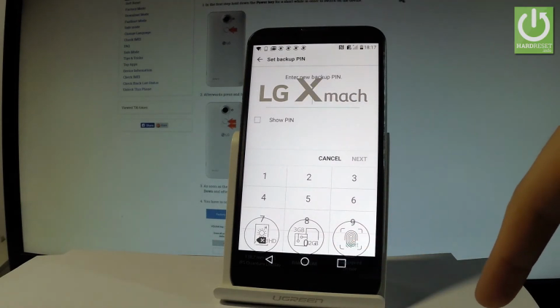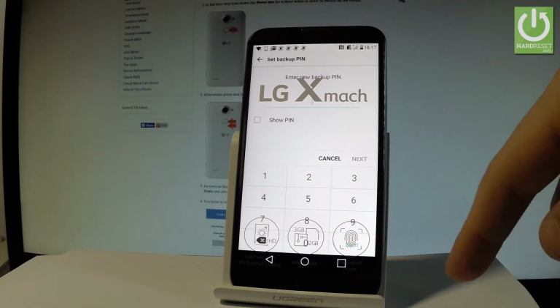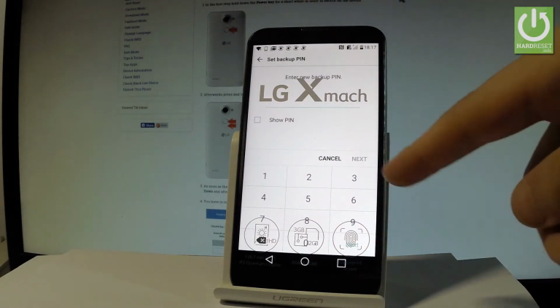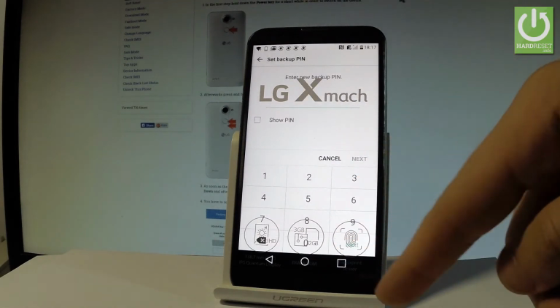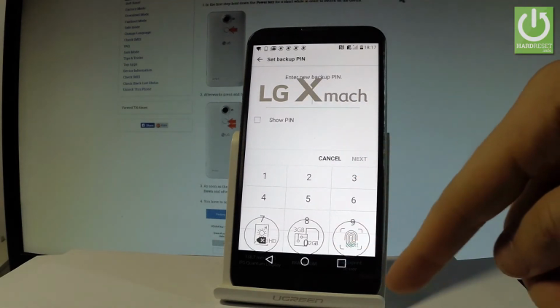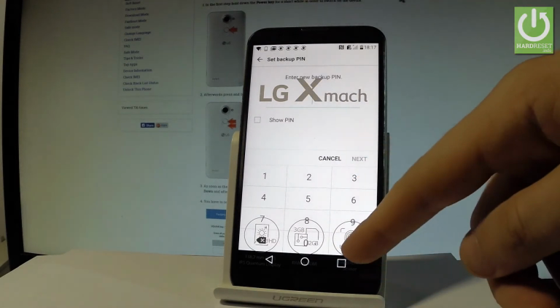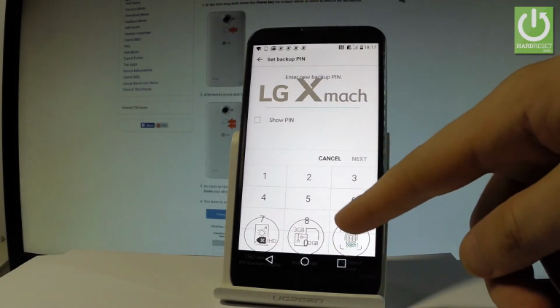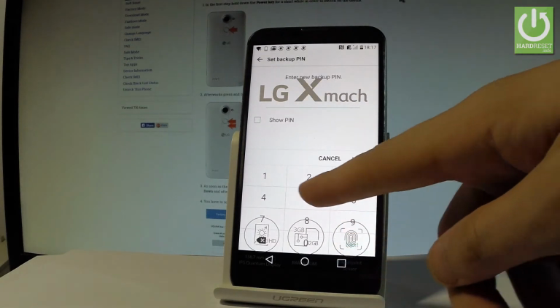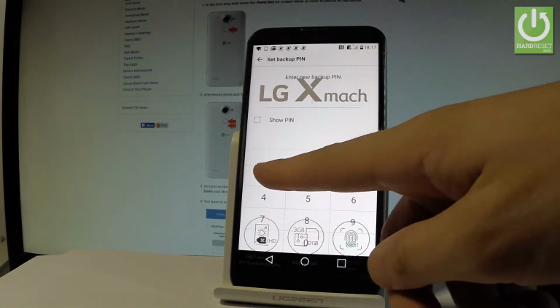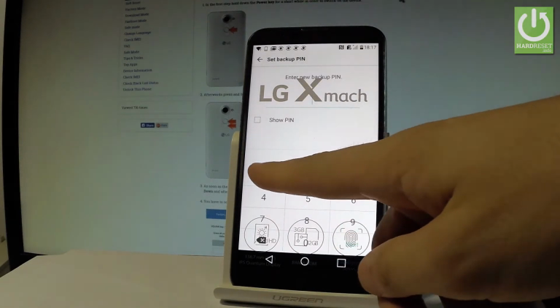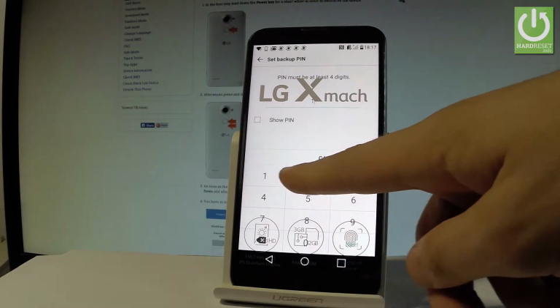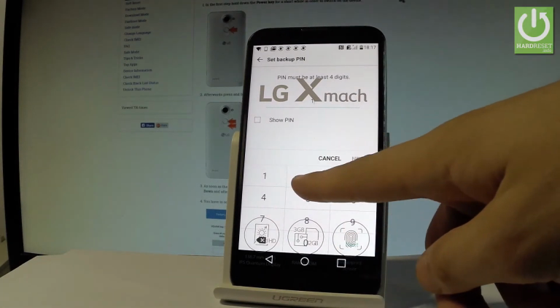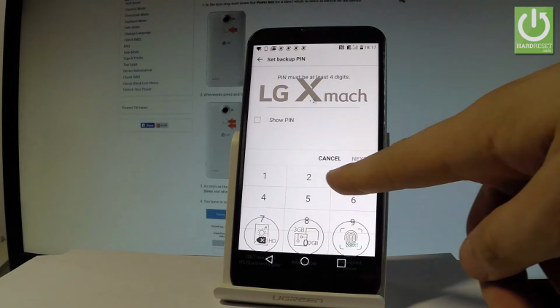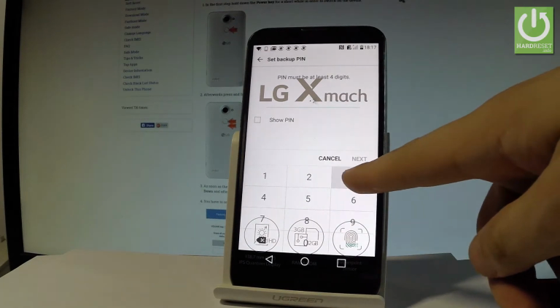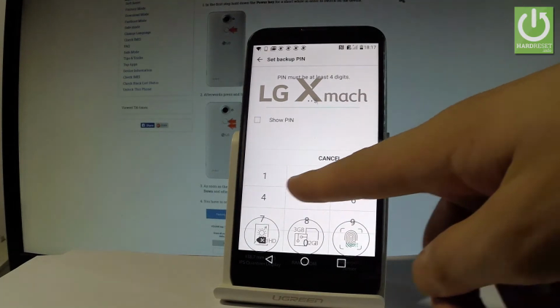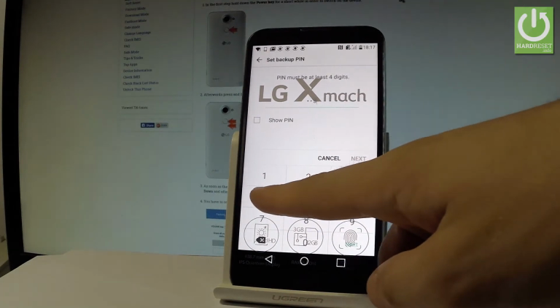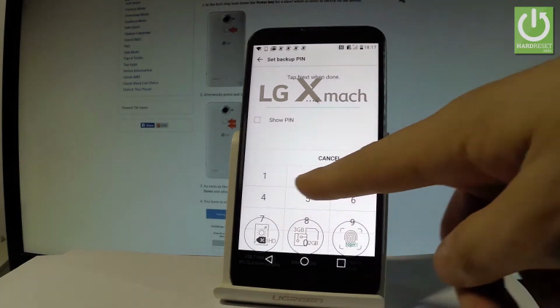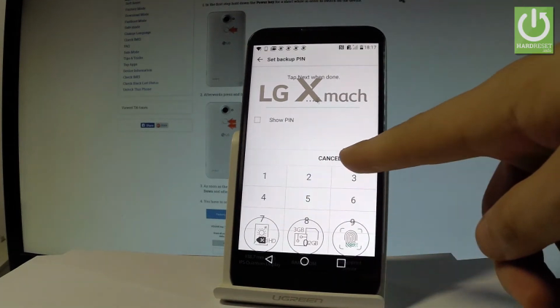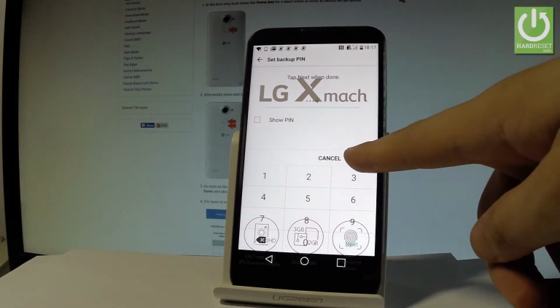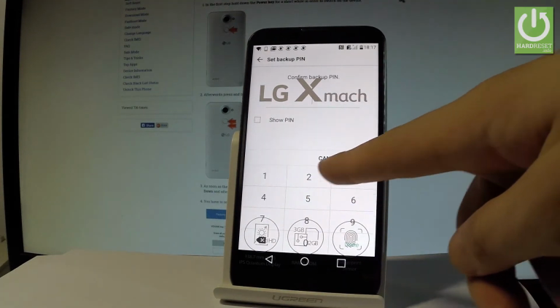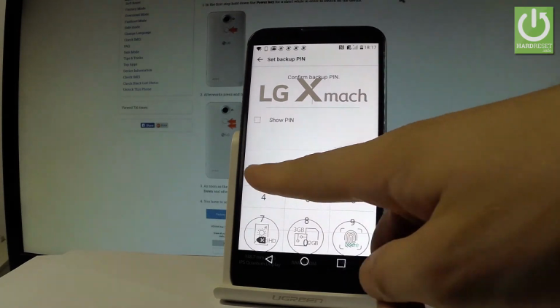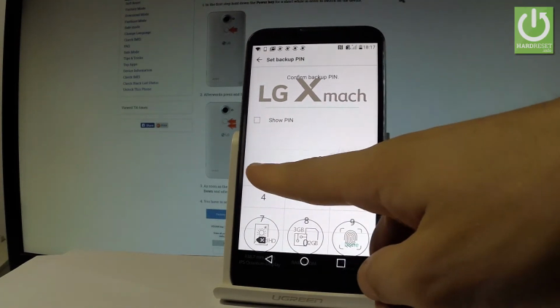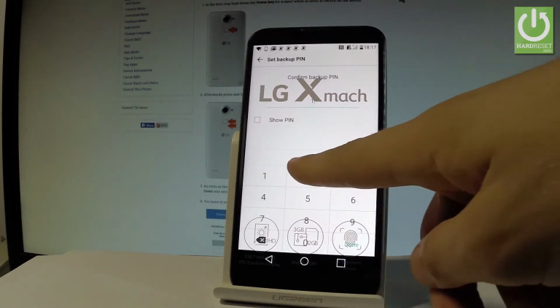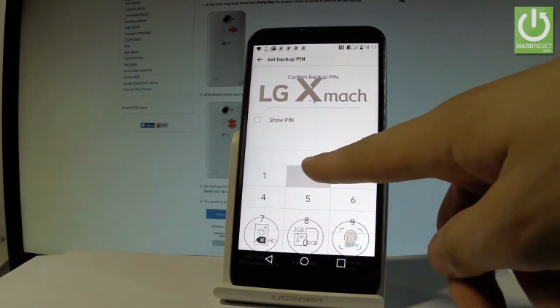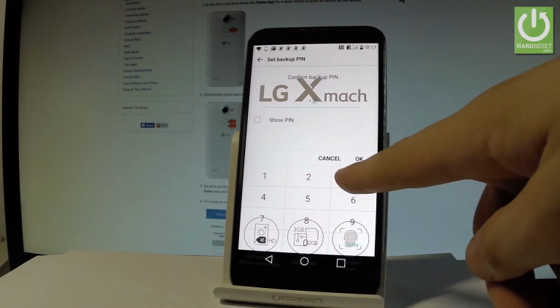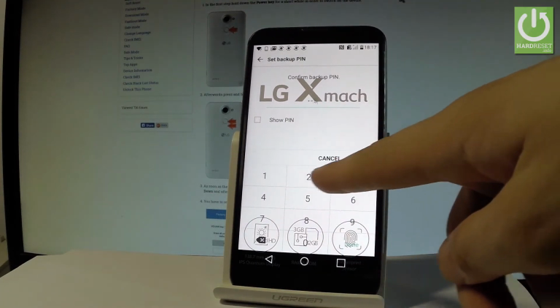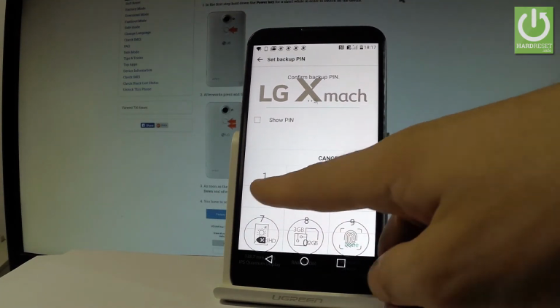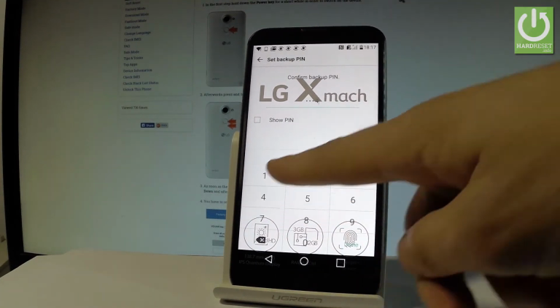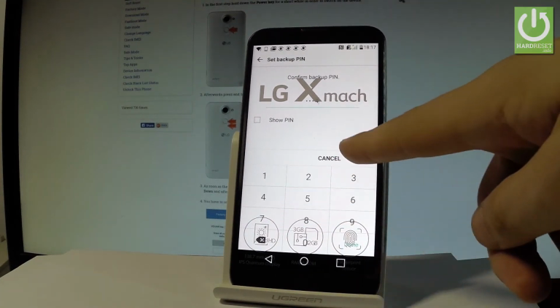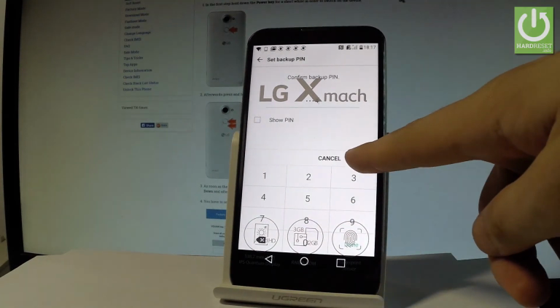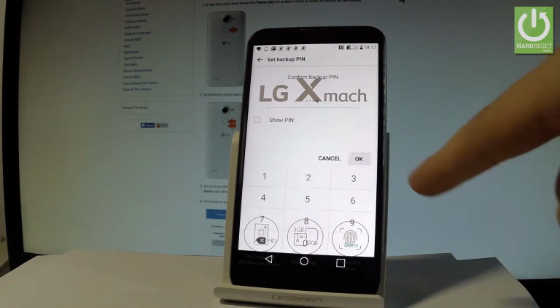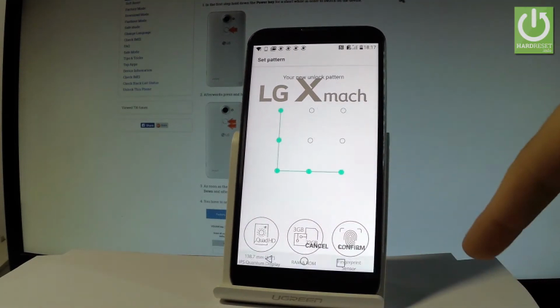You also have to add a backup PIN, so let me add one. Then tap OK.